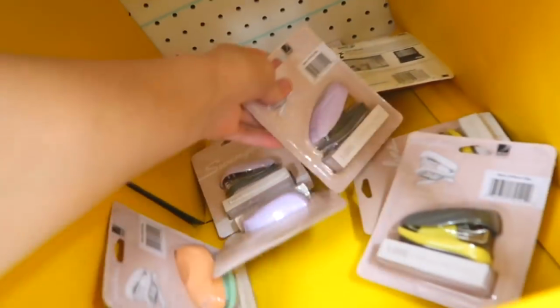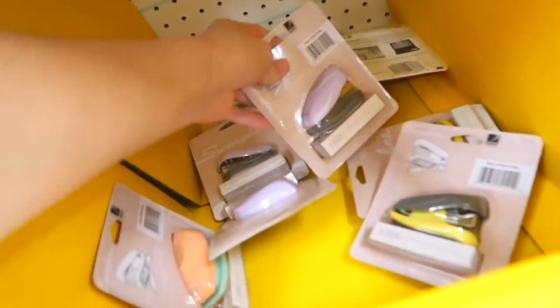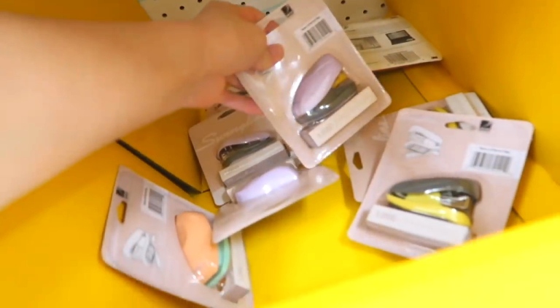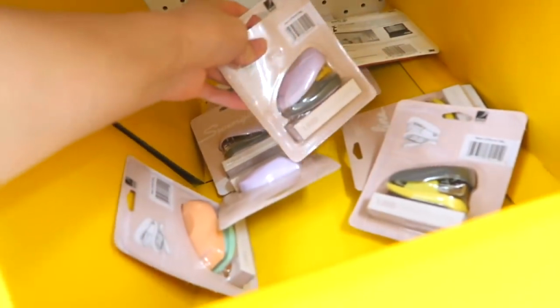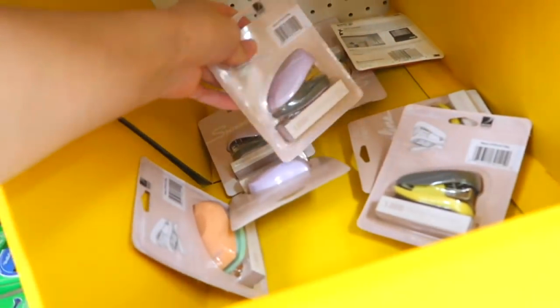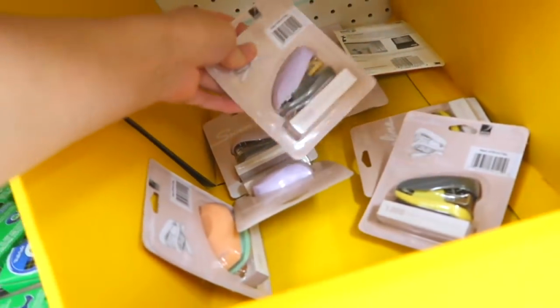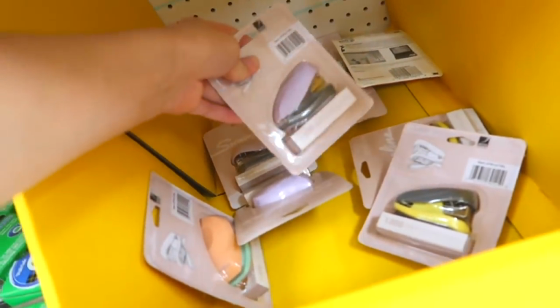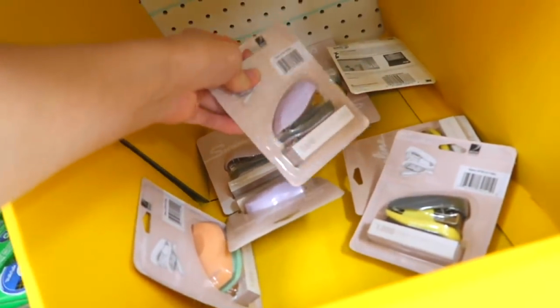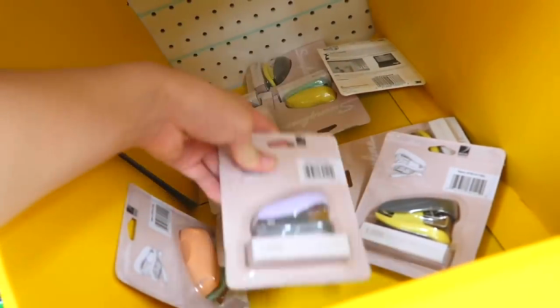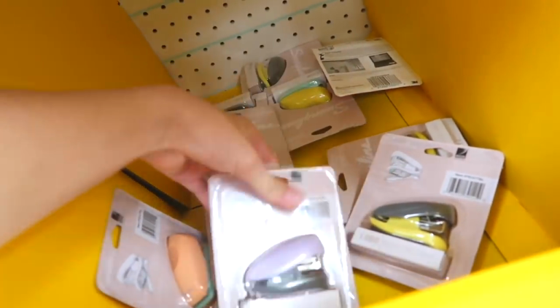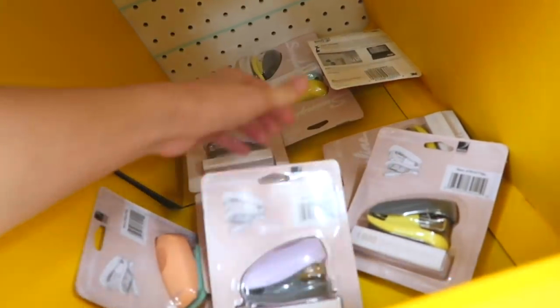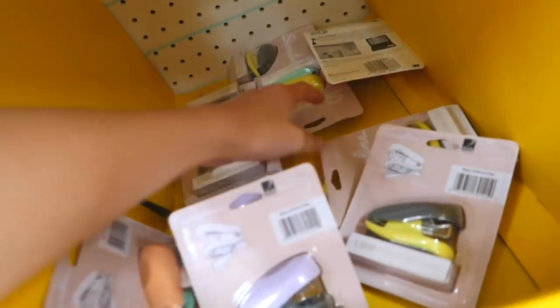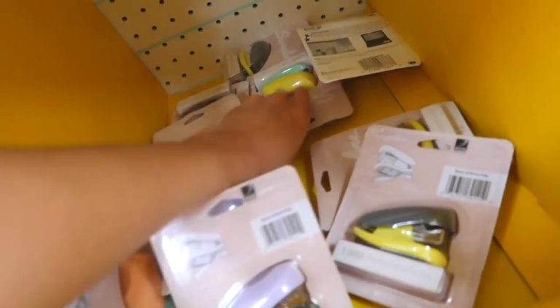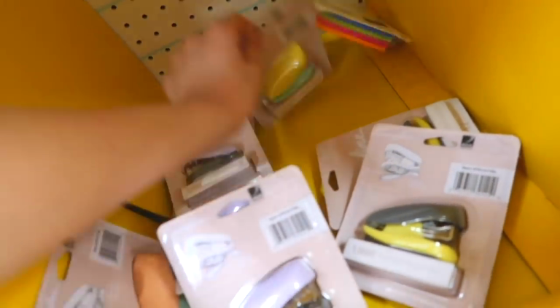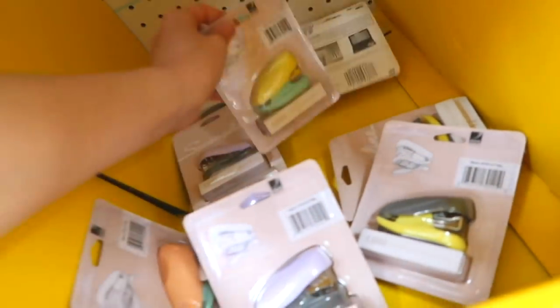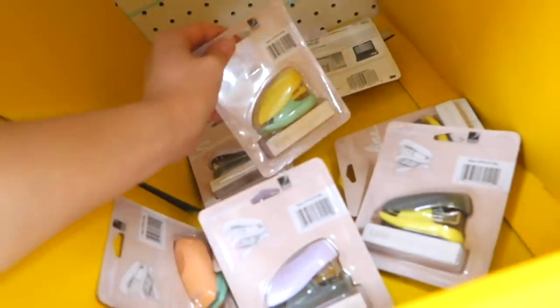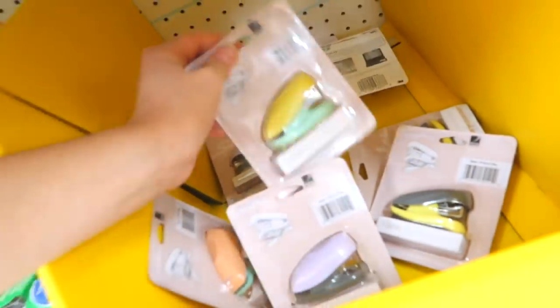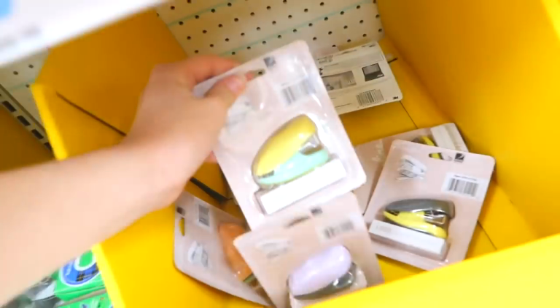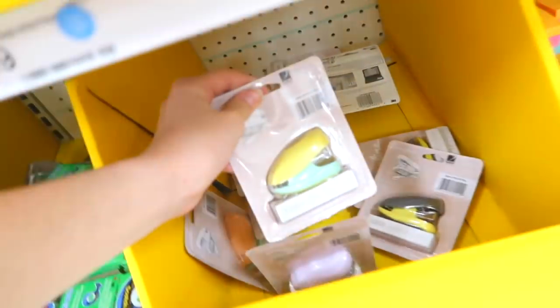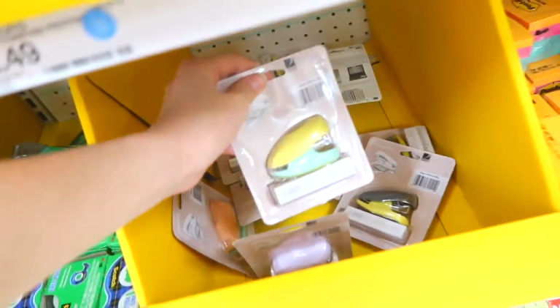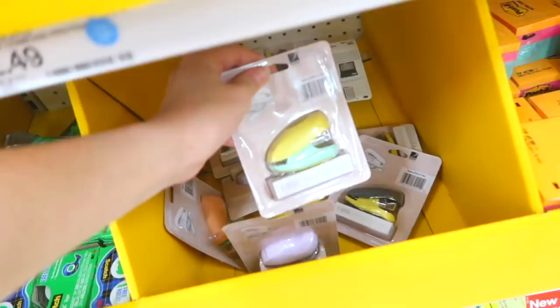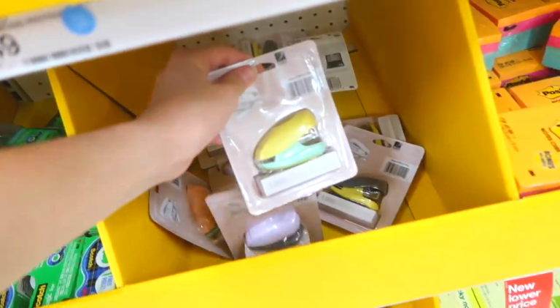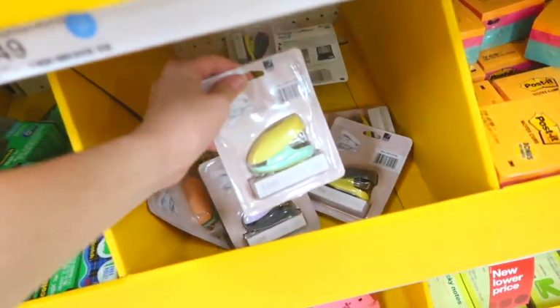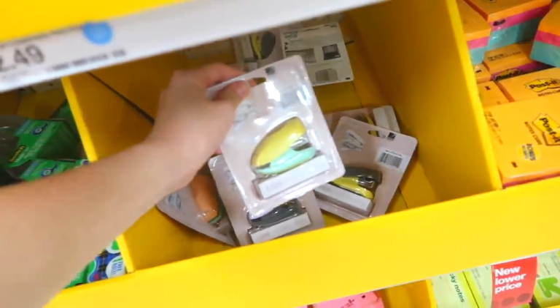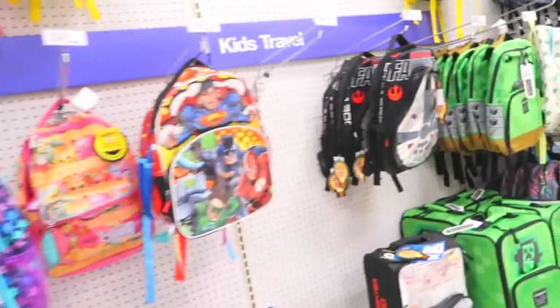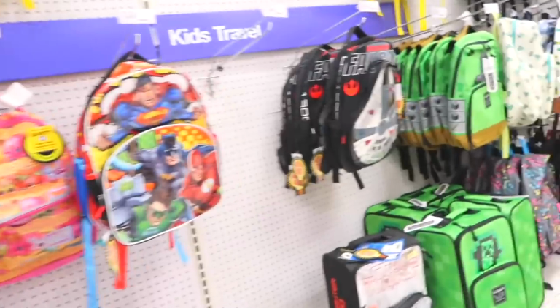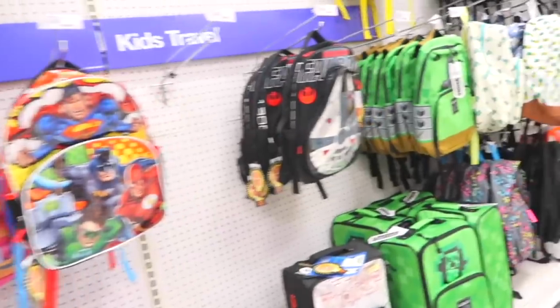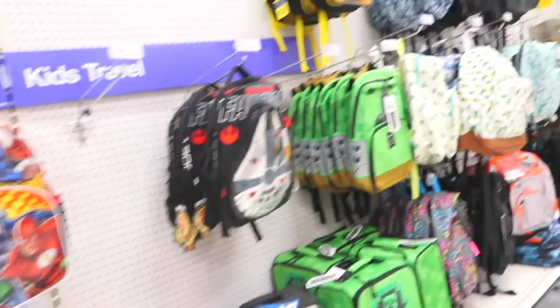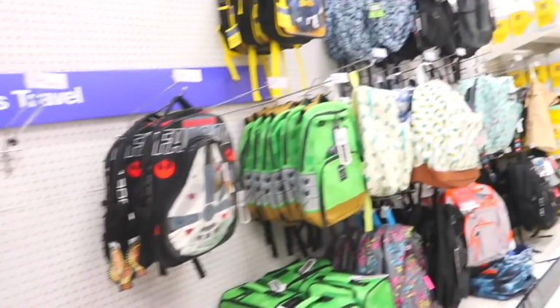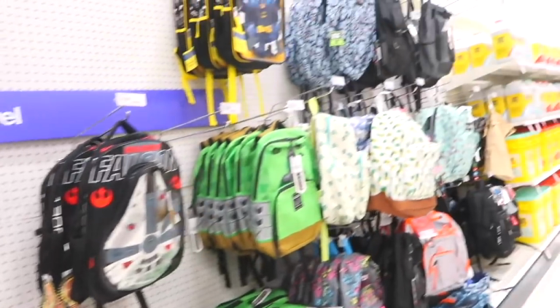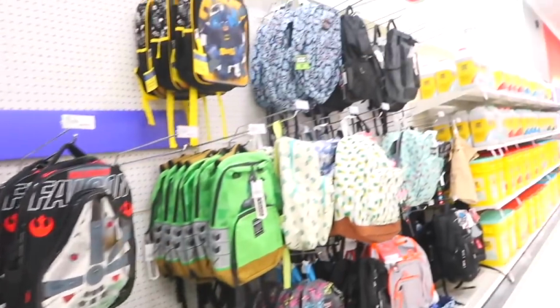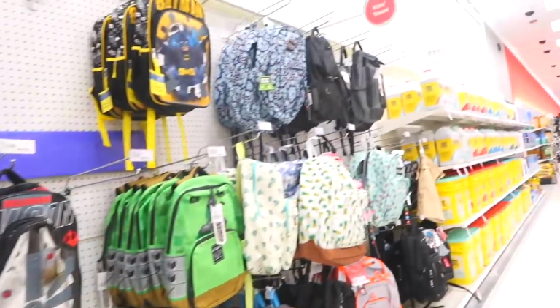Look at these little mini staplers — I always love these. And that one is like minion colored. Here are the backpacks — I feel like they look just like the Walmart ones, but really, really cute.